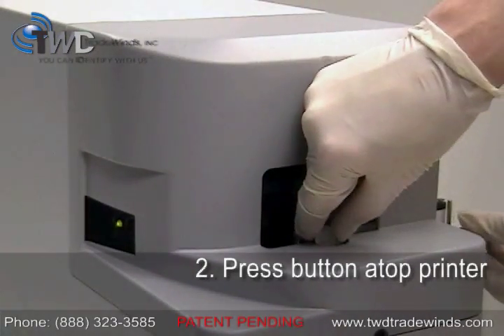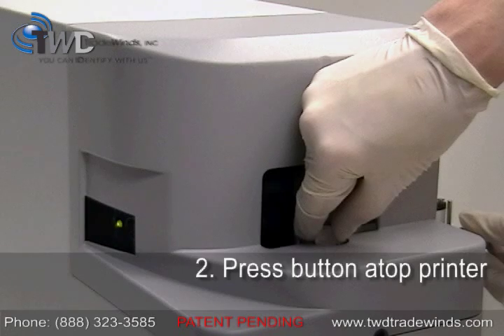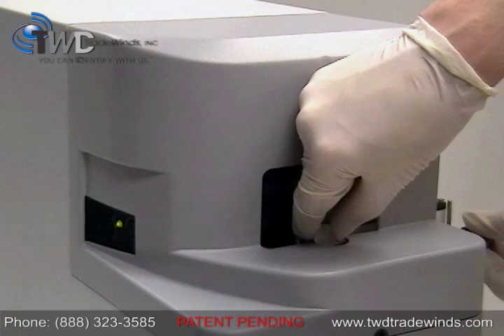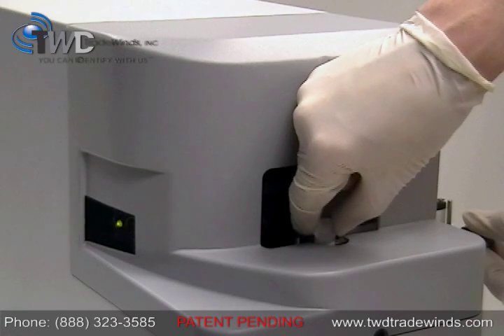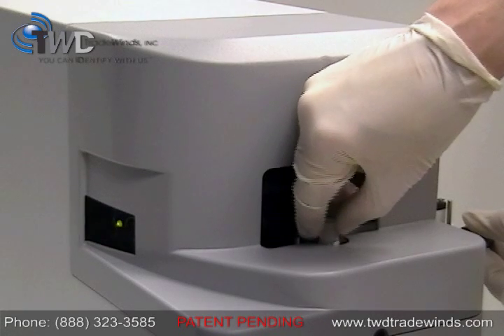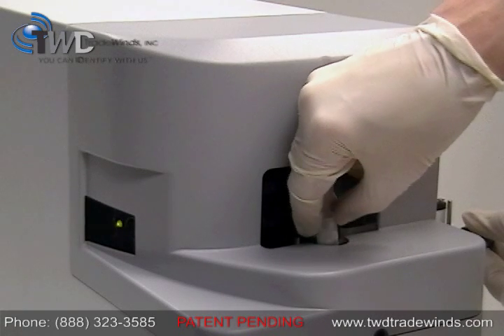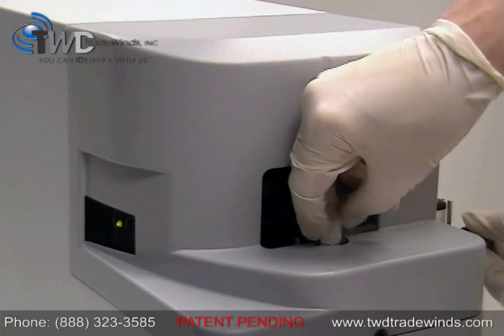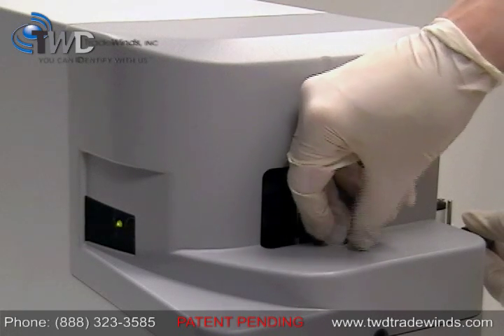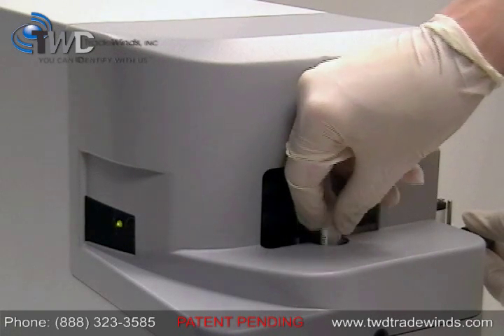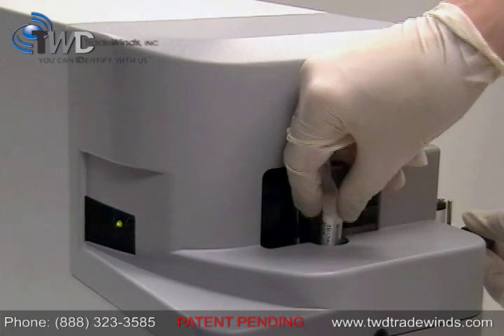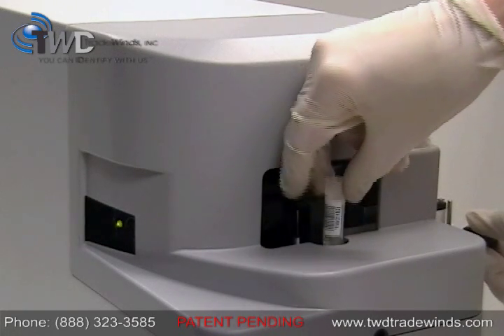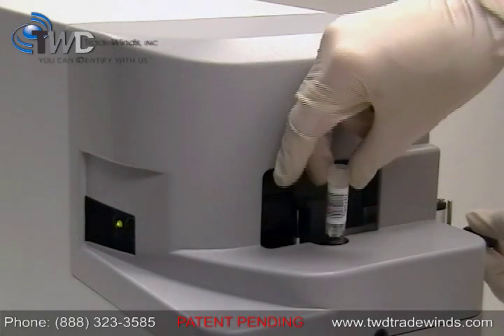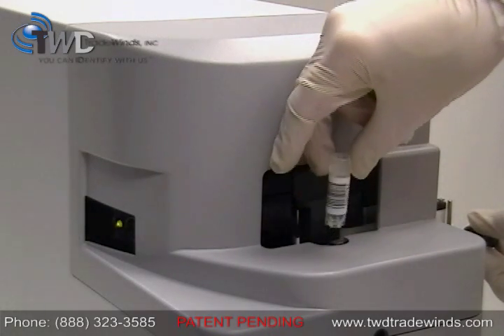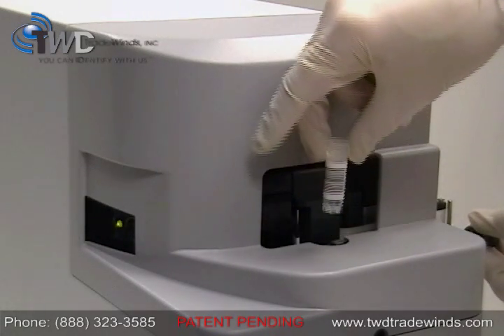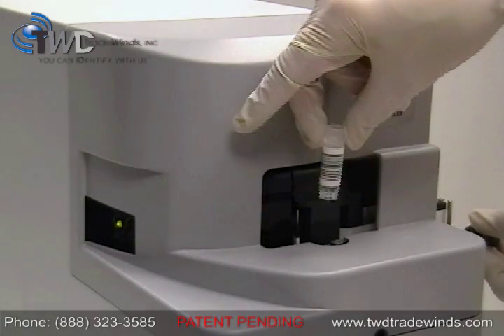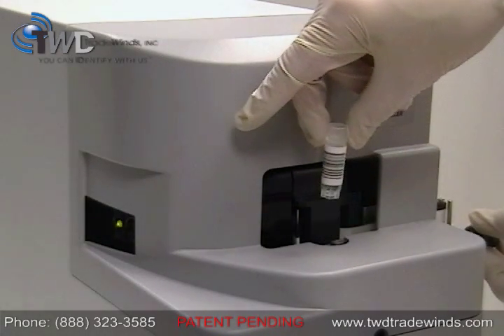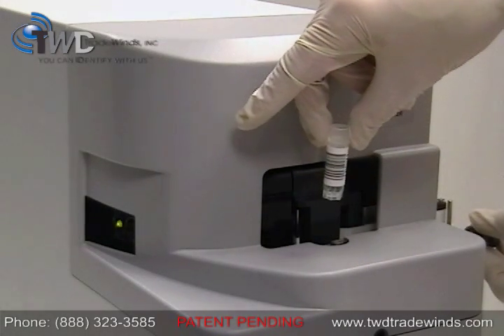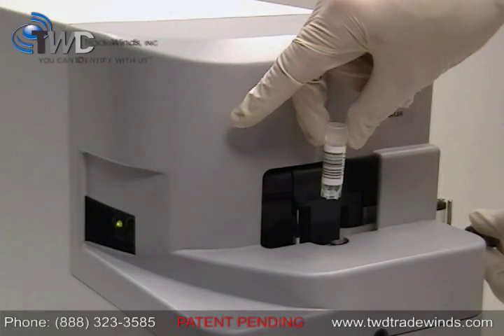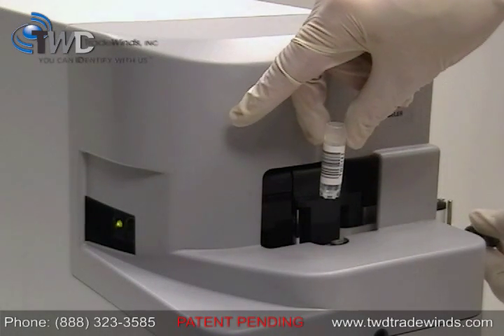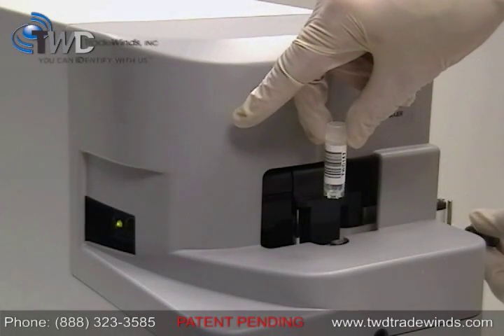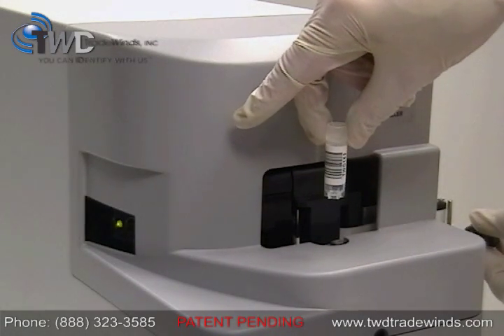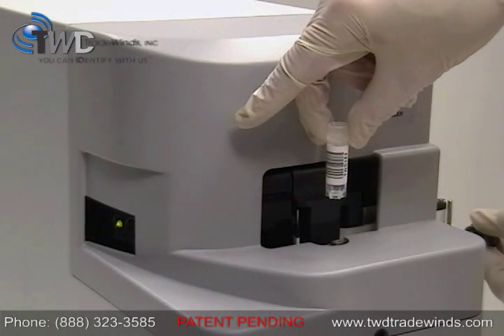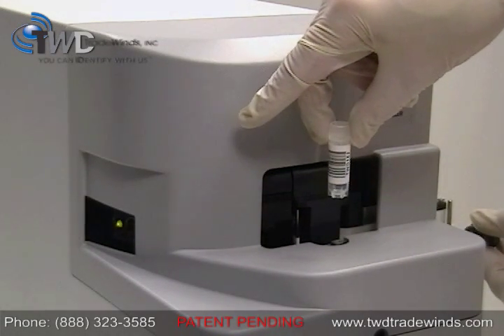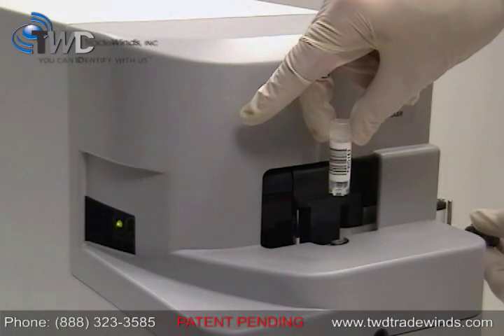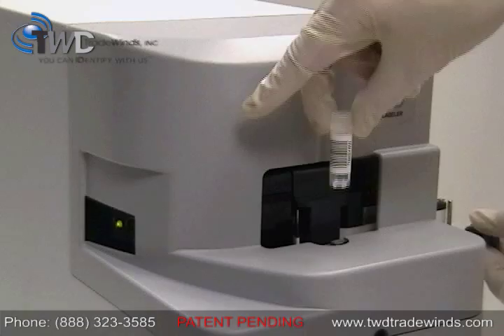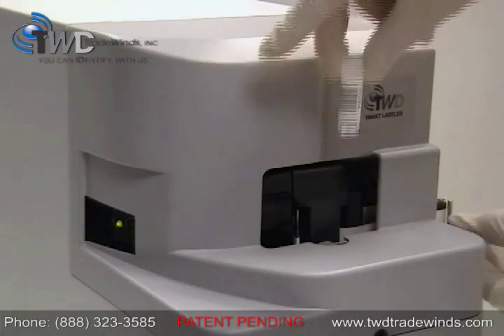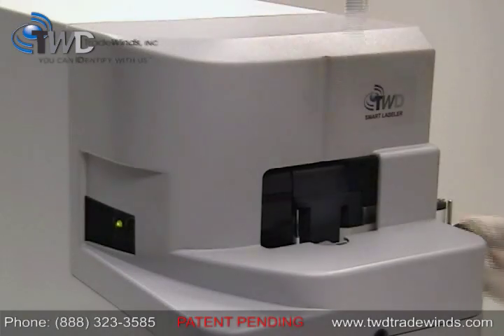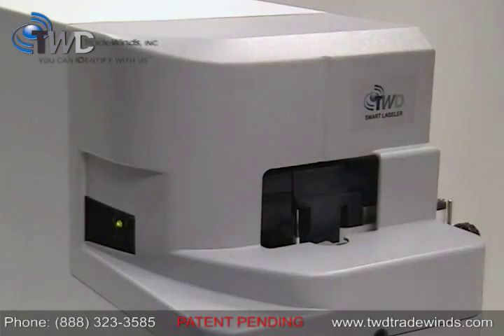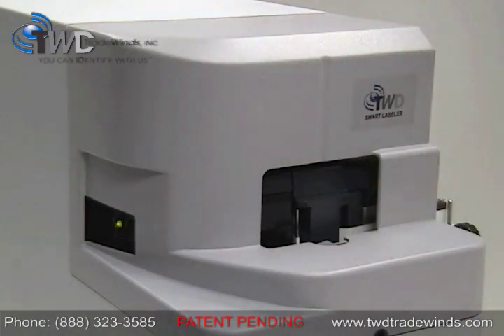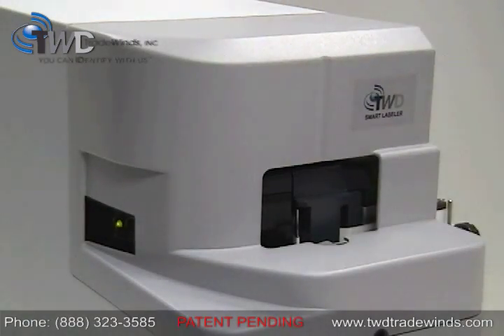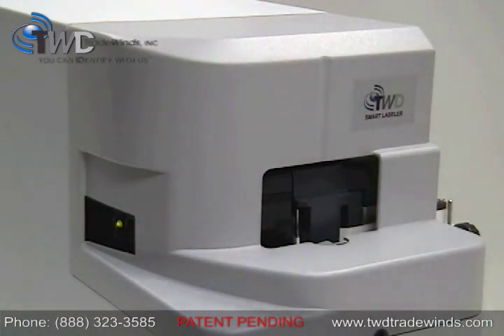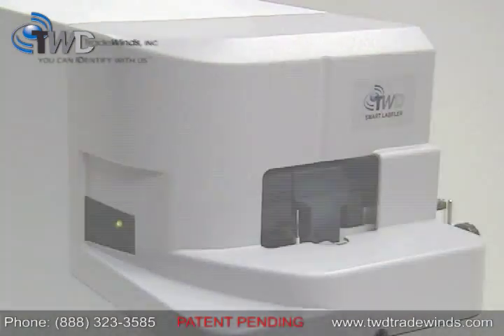This is the base module. In the Smart Labeler 2 model, a sensor is used to start the machine when the vial is loaded.